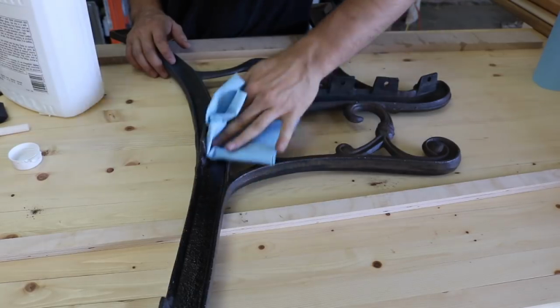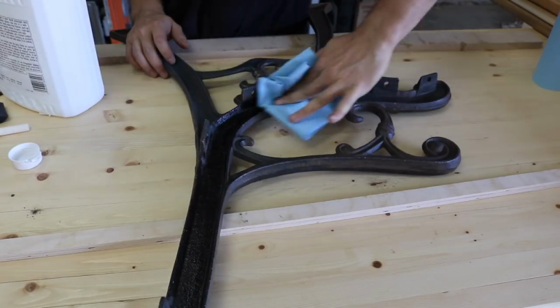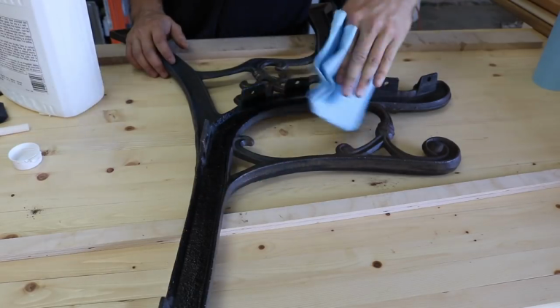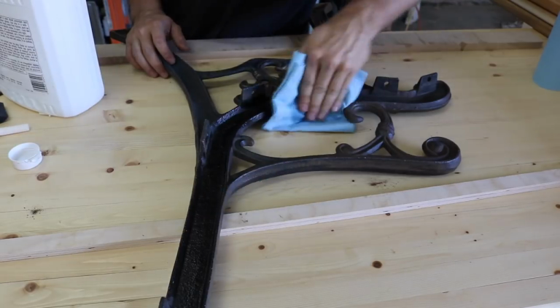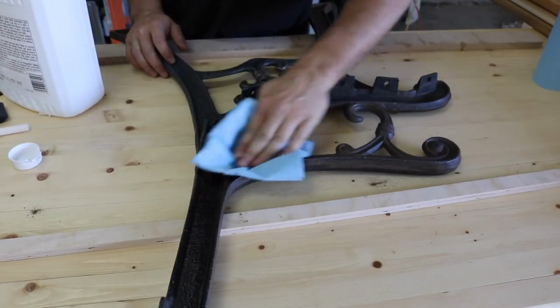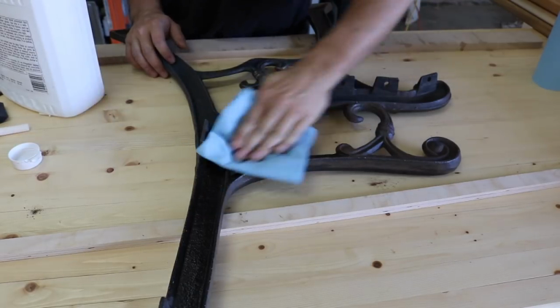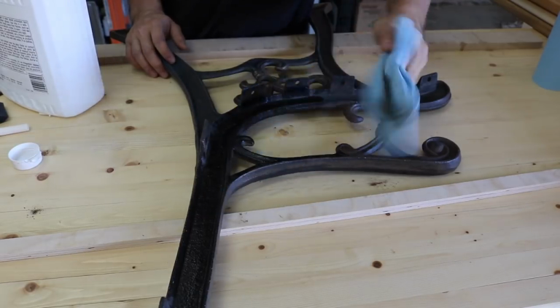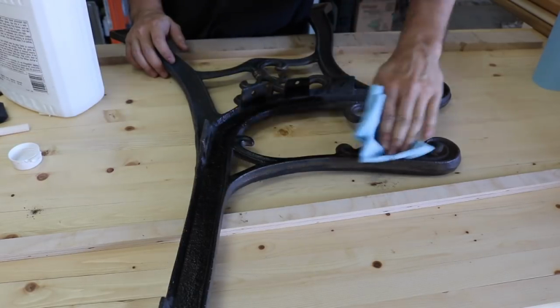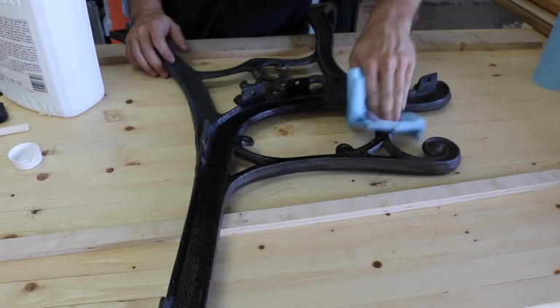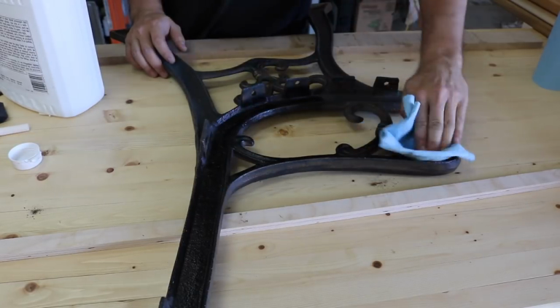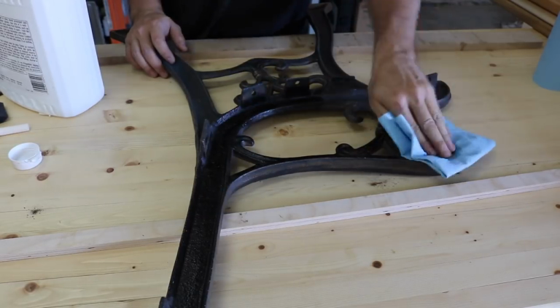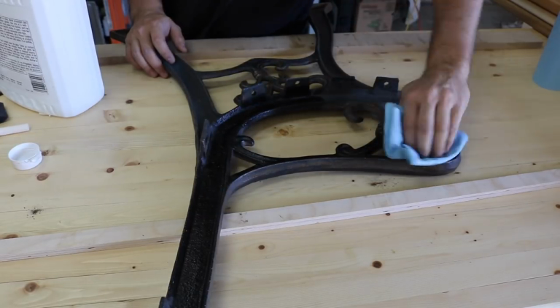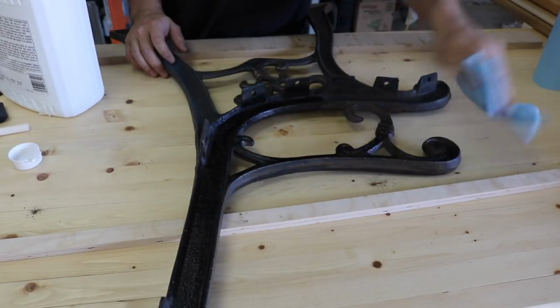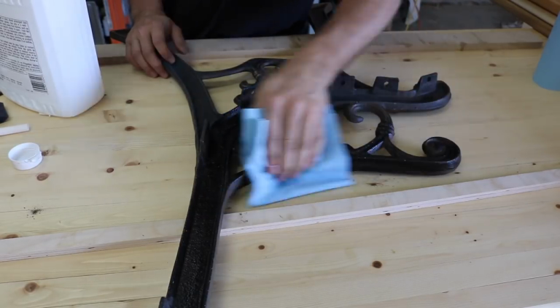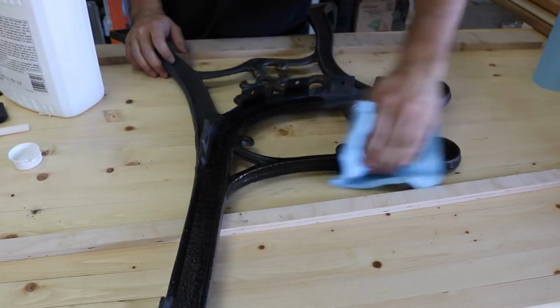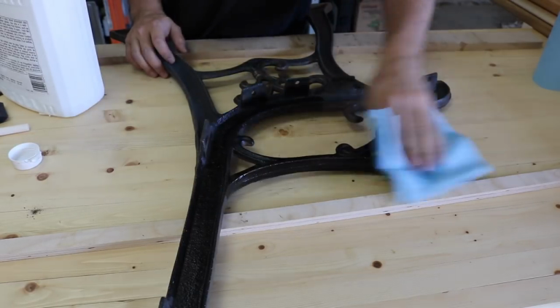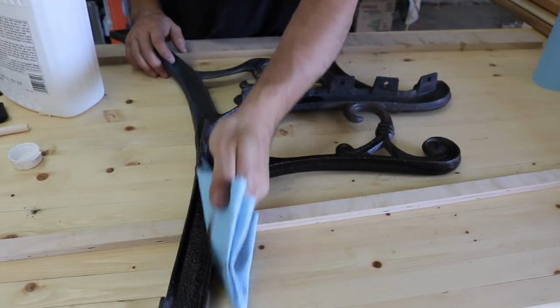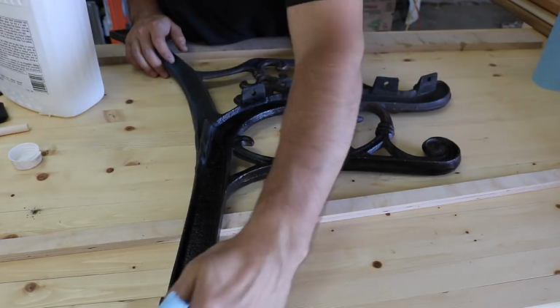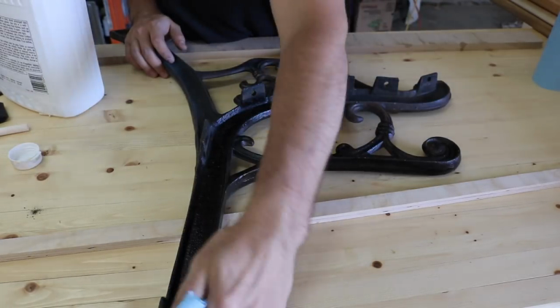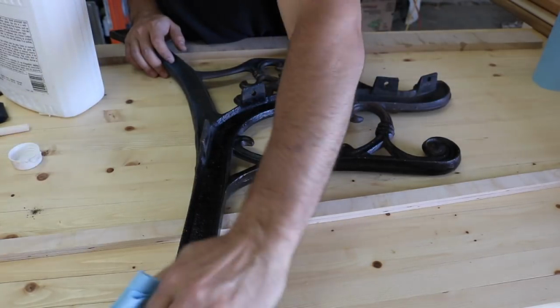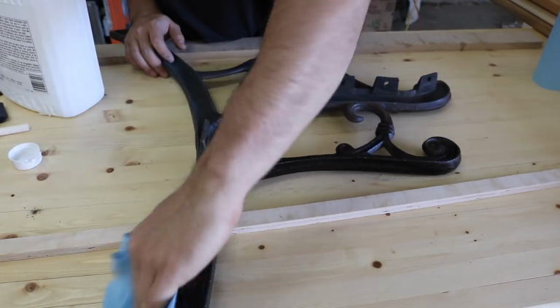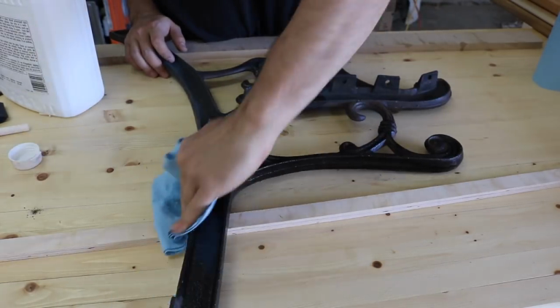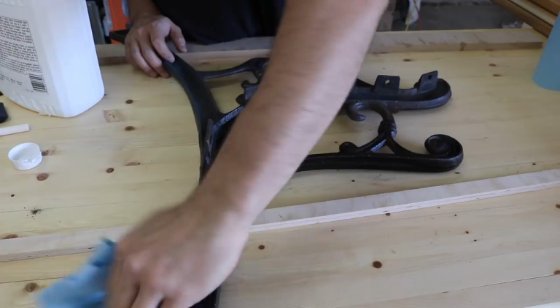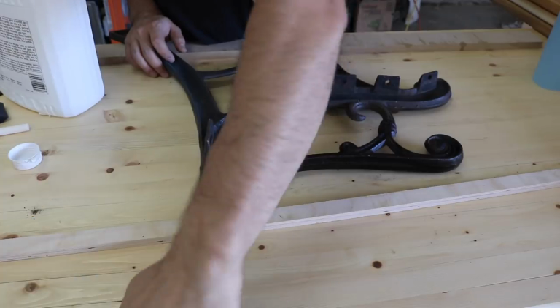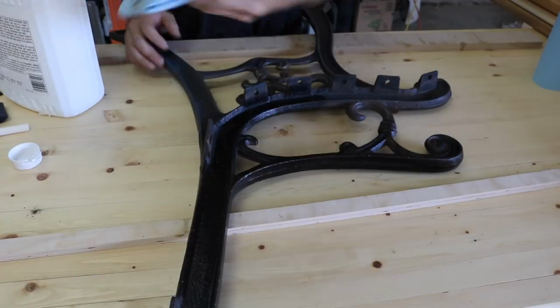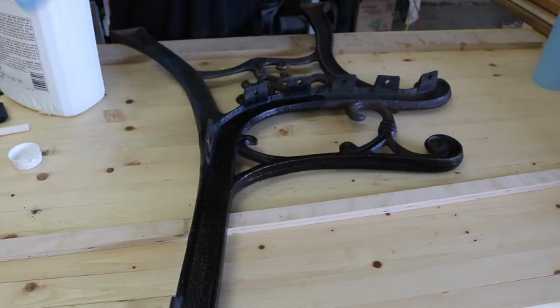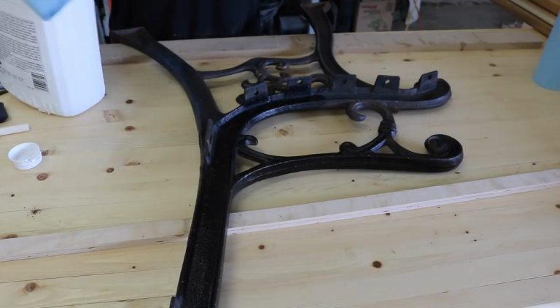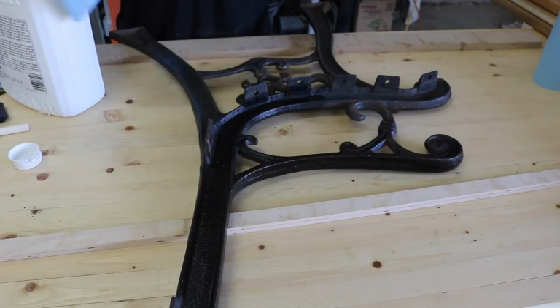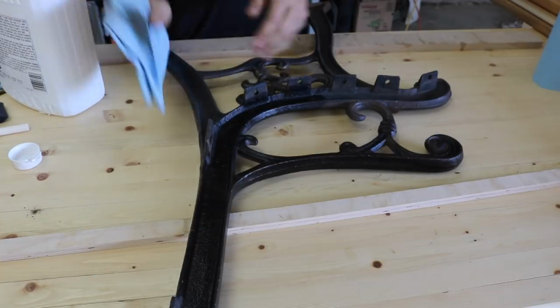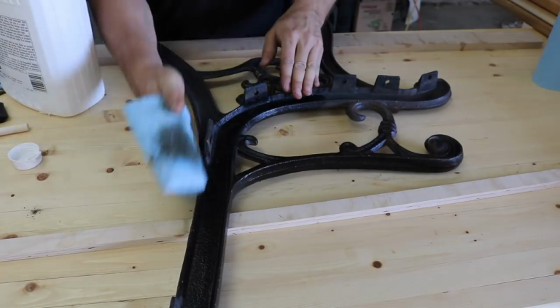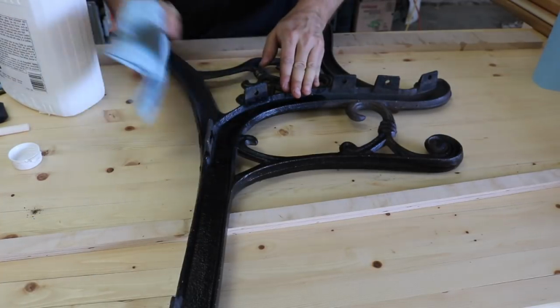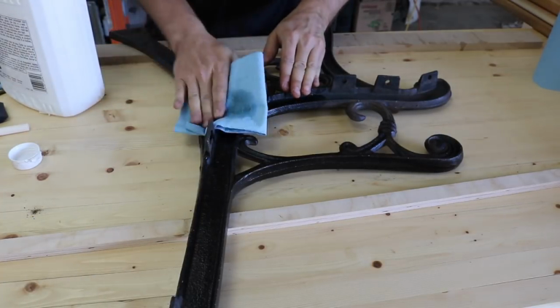Once clean, I wiped them down with mineral spirits to clean the metal and provide a better surface for paint adhesion.